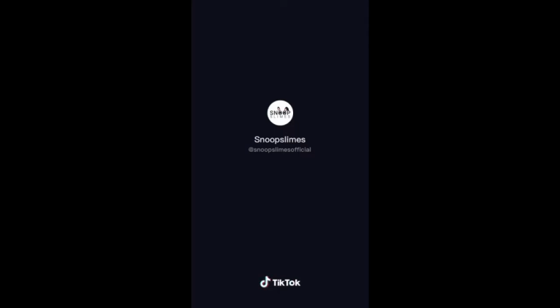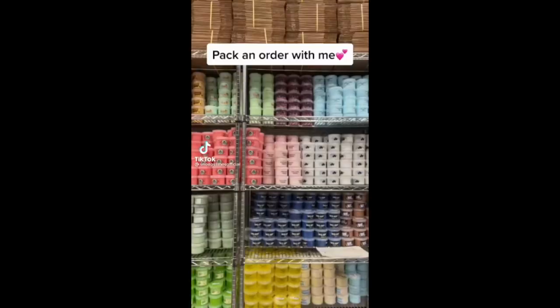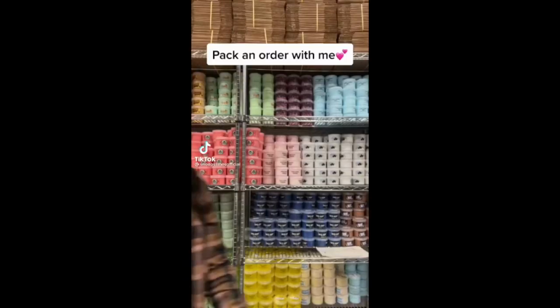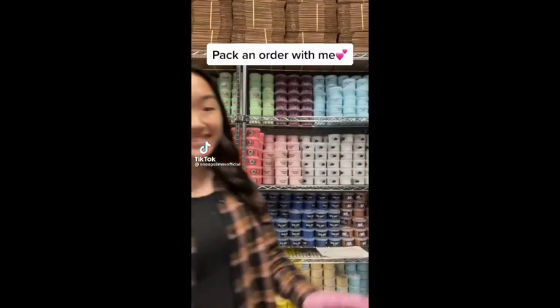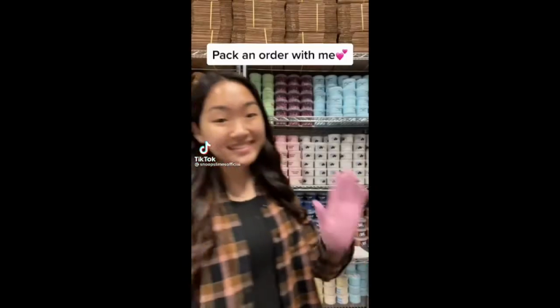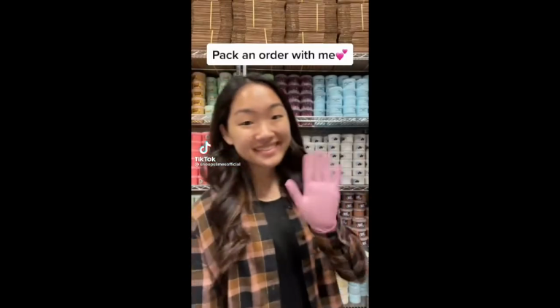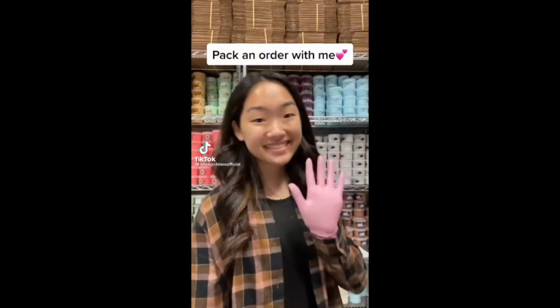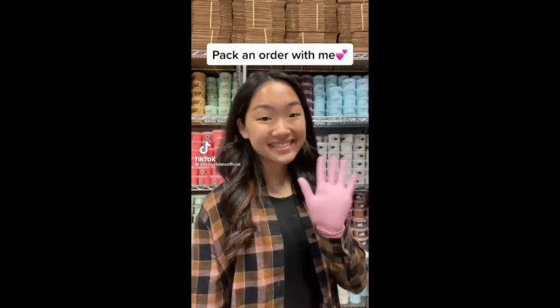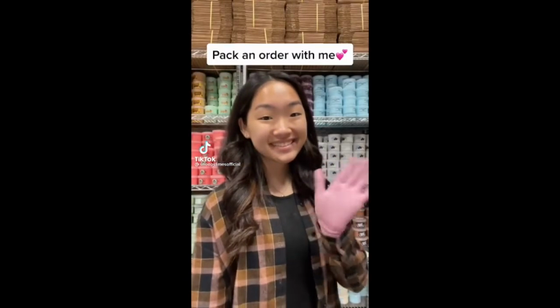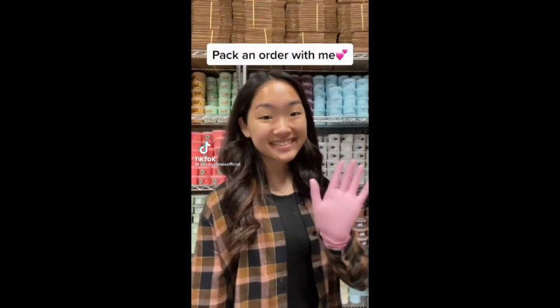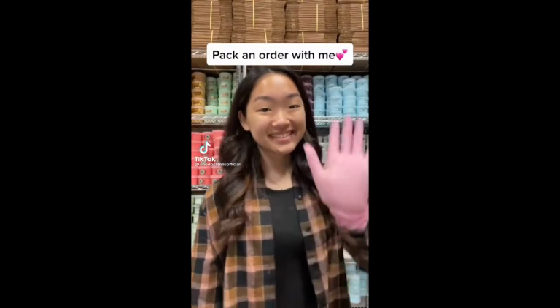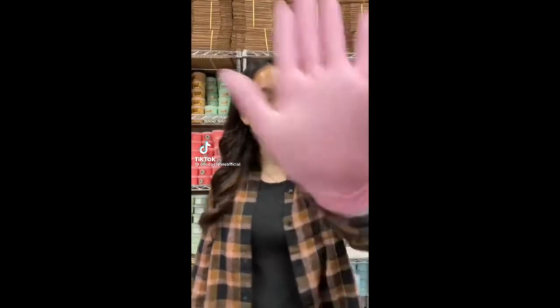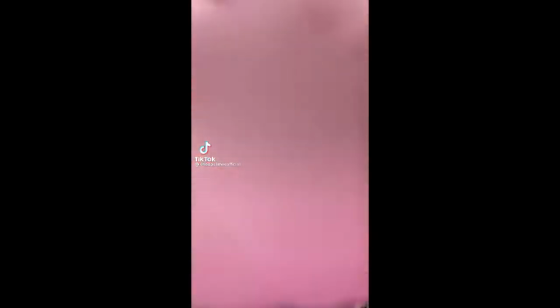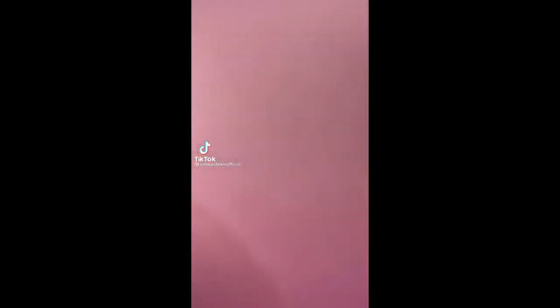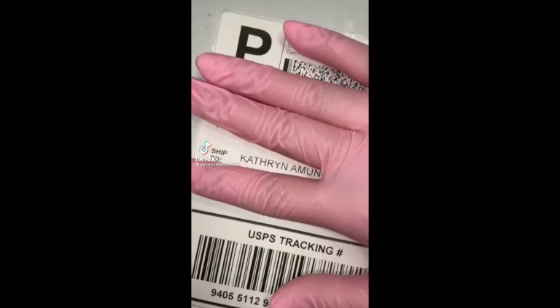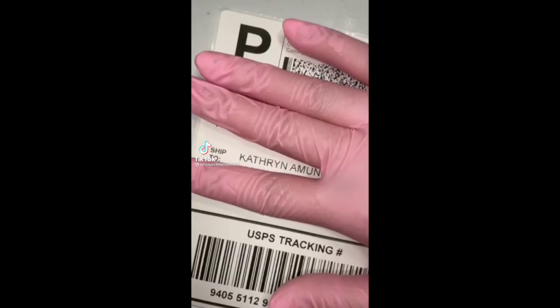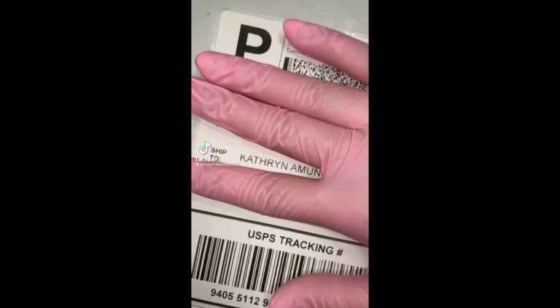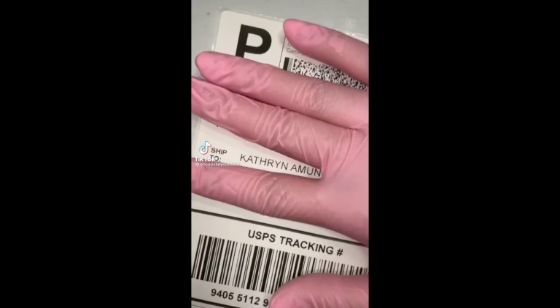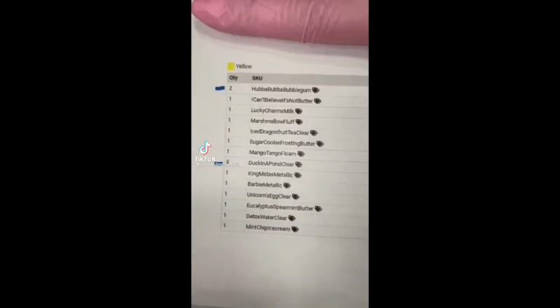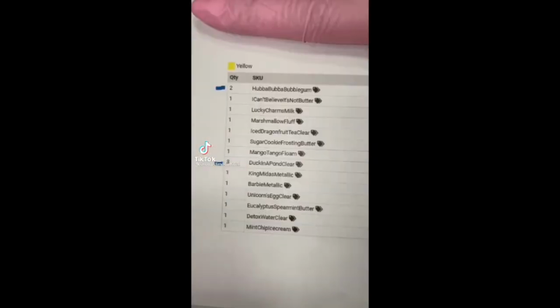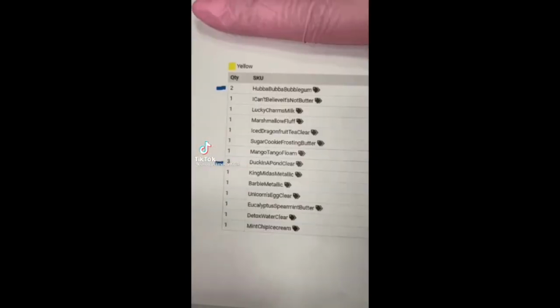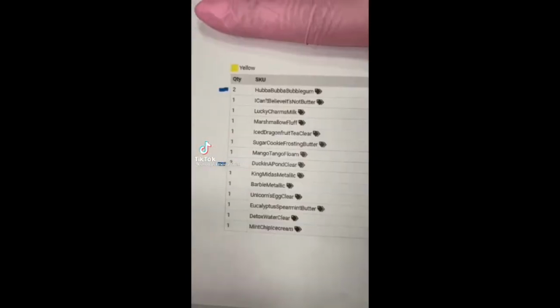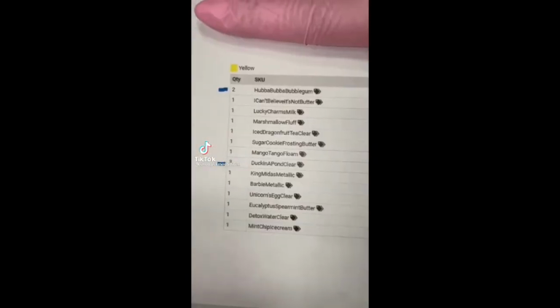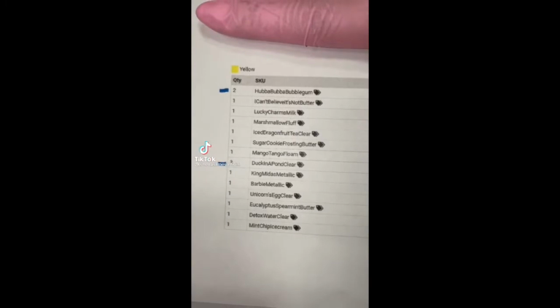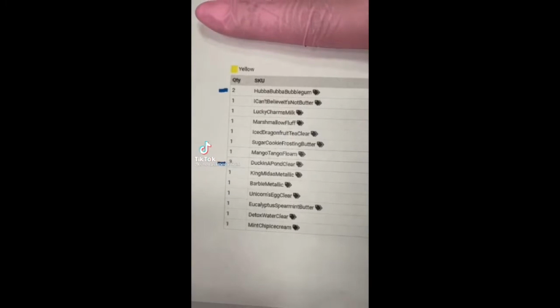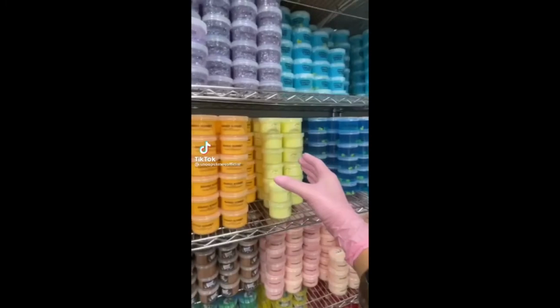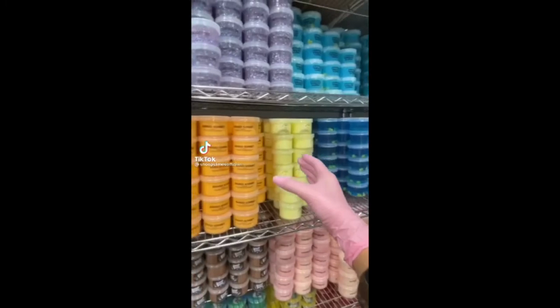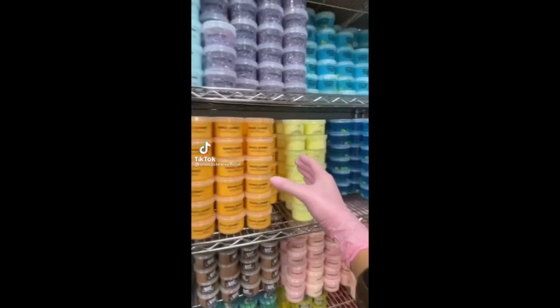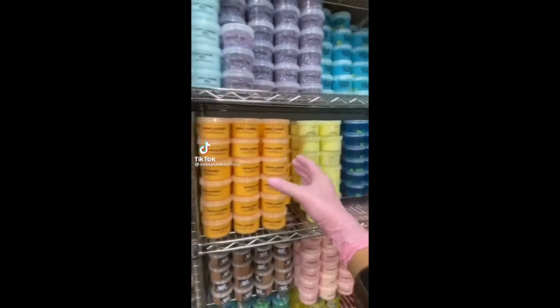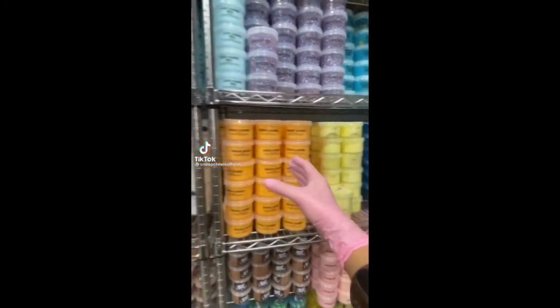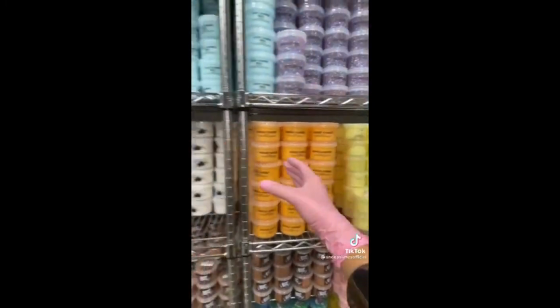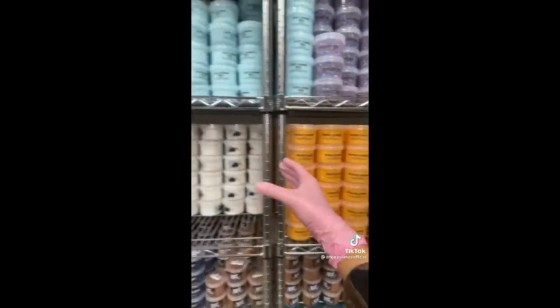Hi guys! Let's package a slime order together. This order is for Catherine from Connecticut, and they ordered 17 slimes in total.